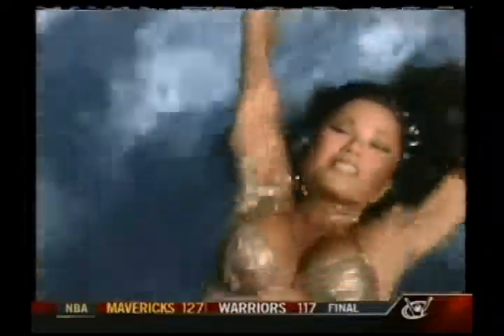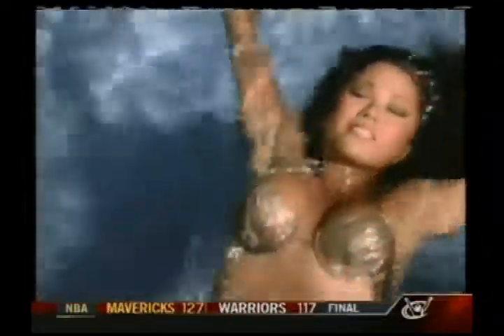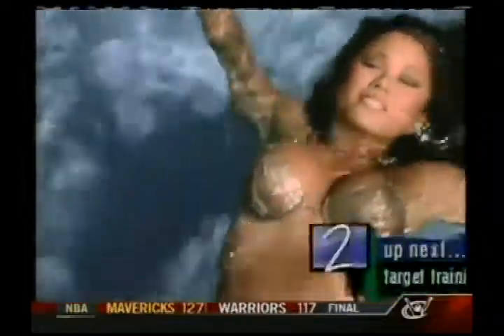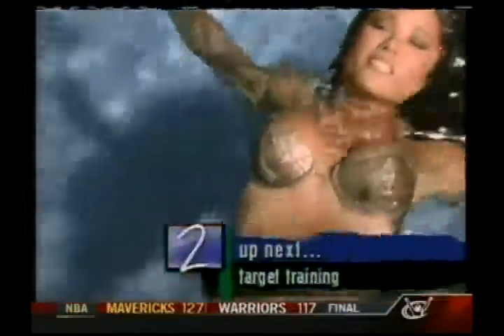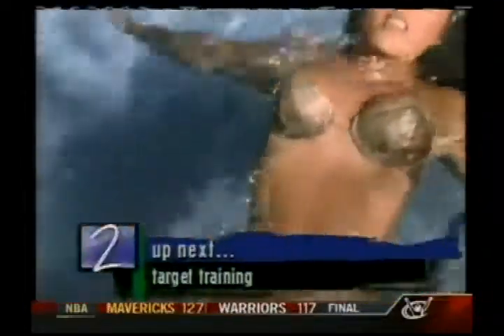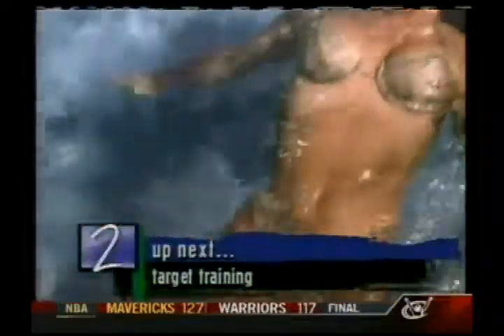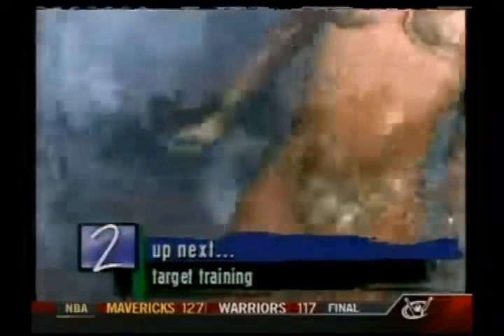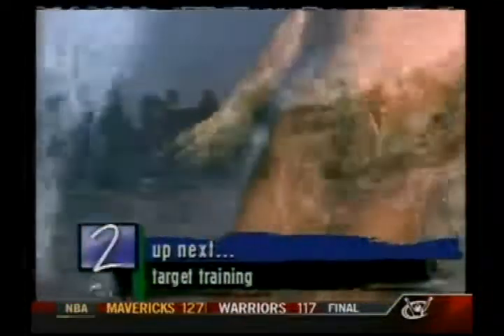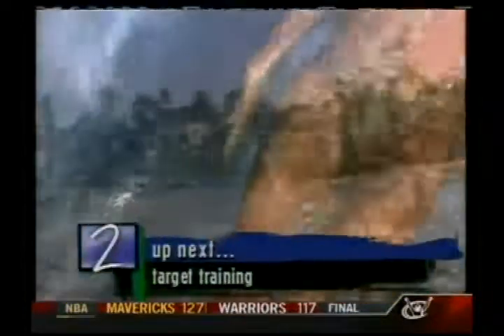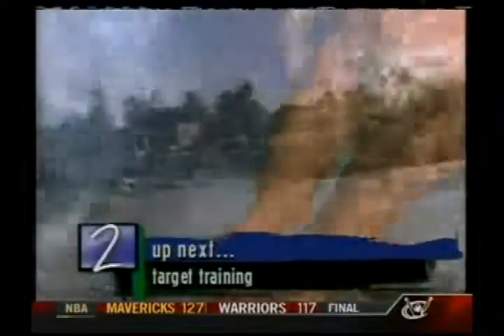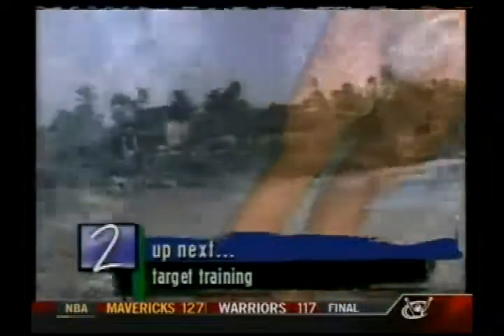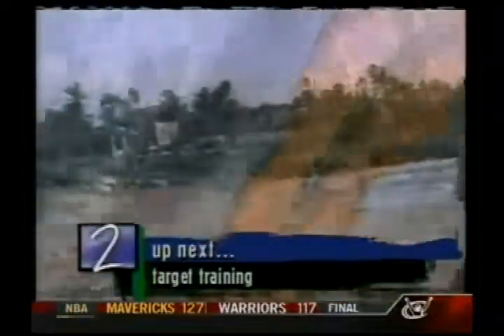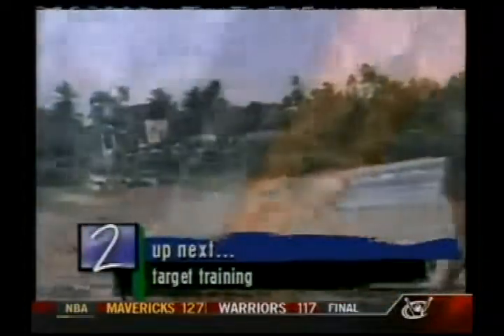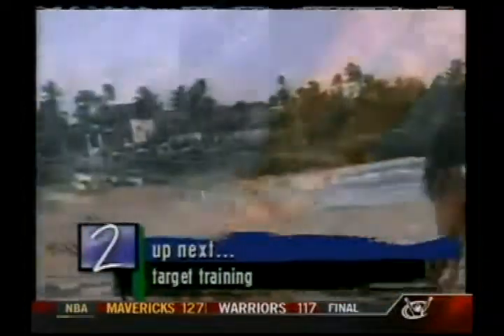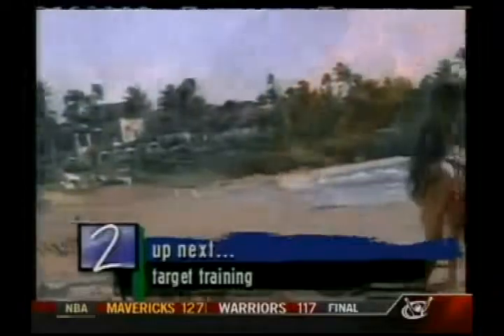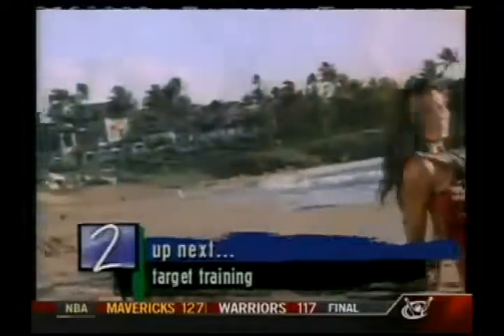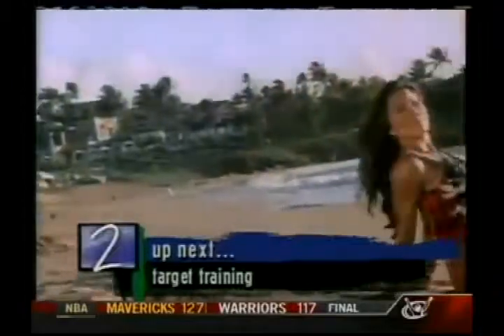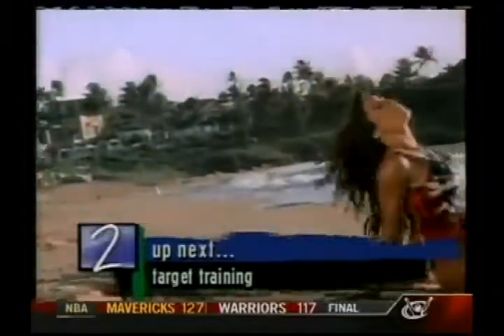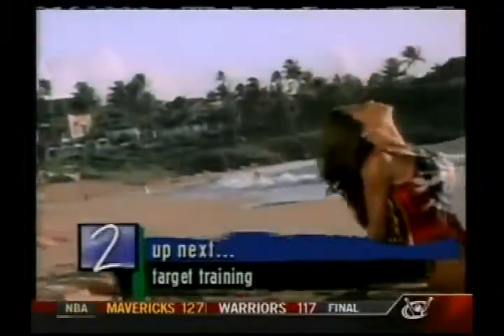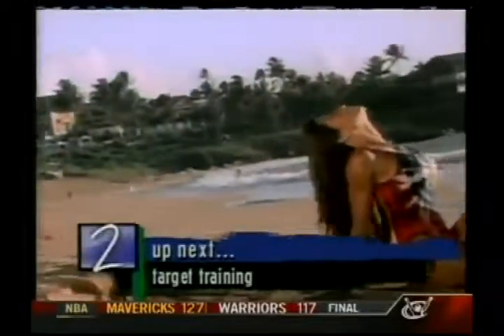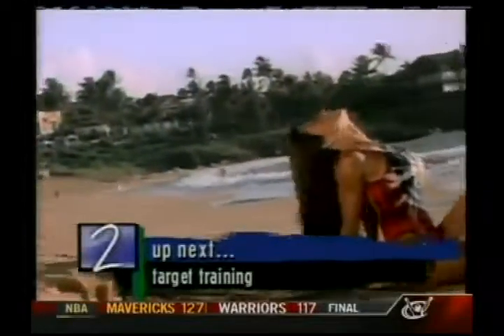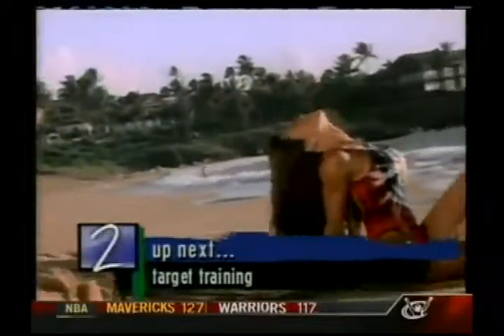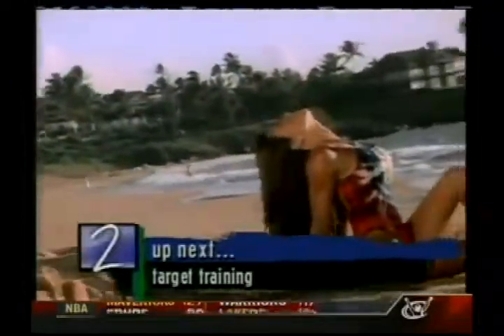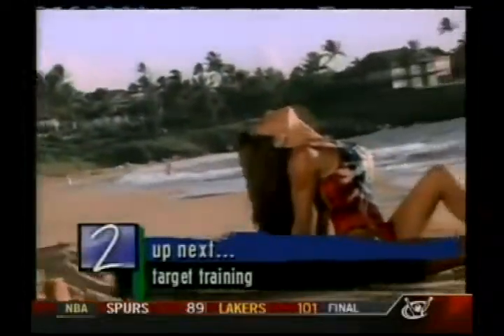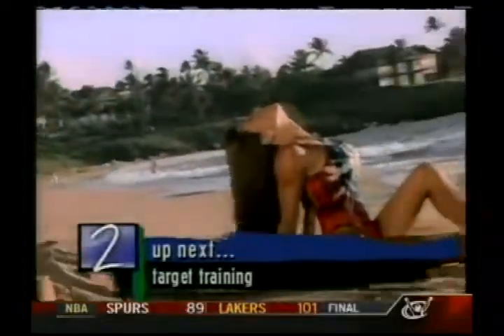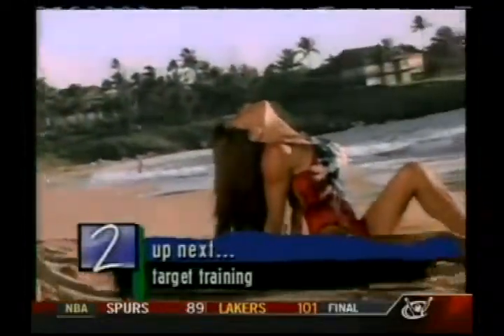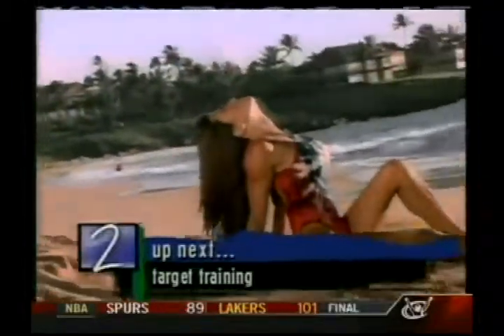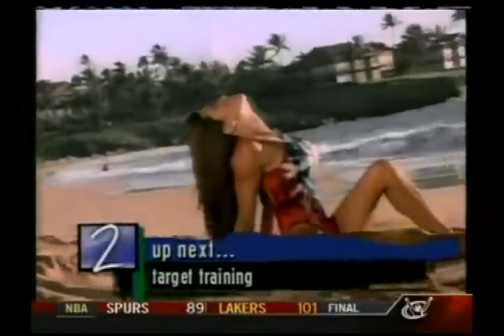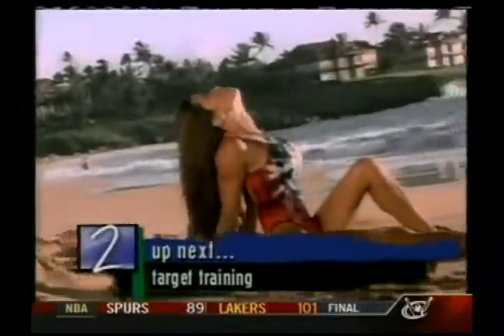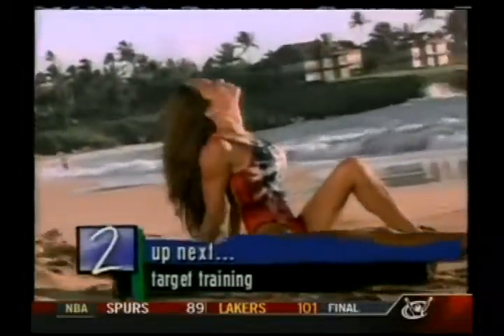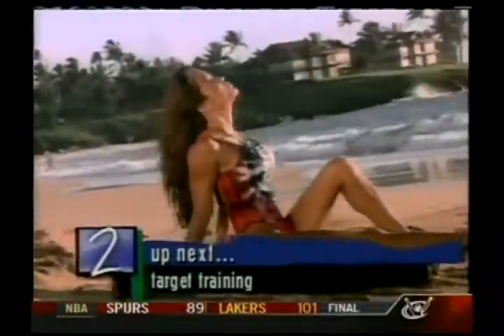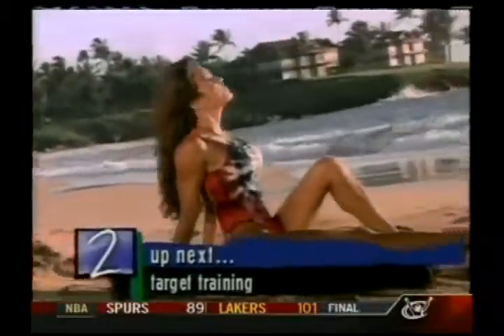Stay tuned — Kiana's FlexiPeel will be right back with more great exercises and fitness tips just for you.